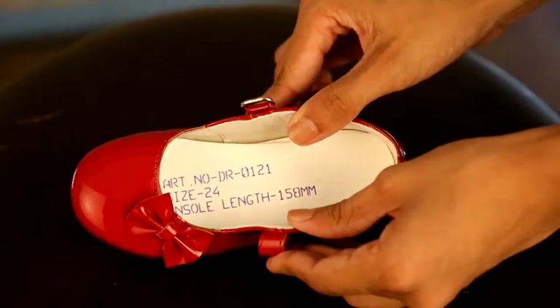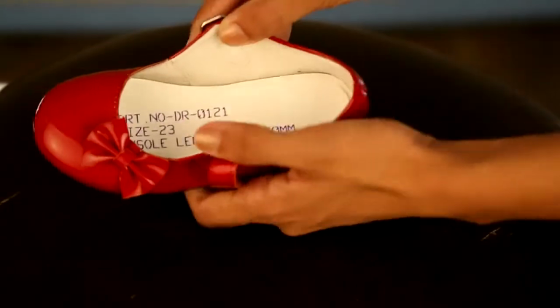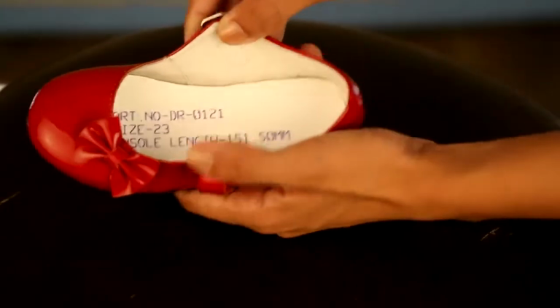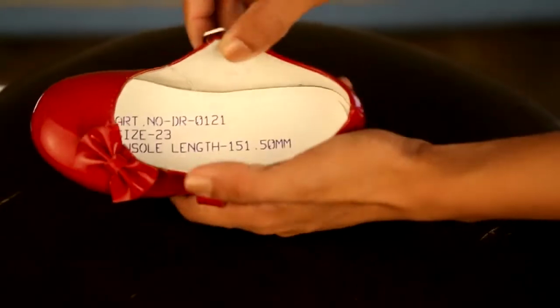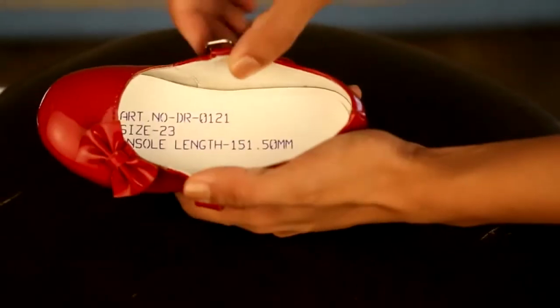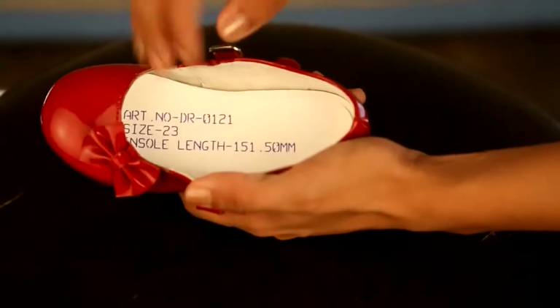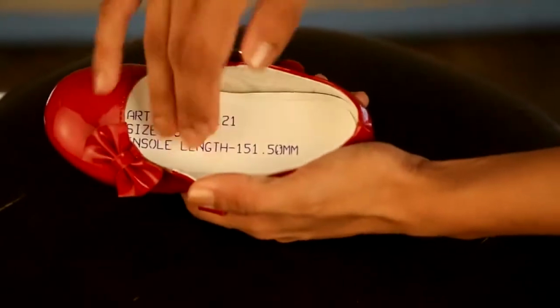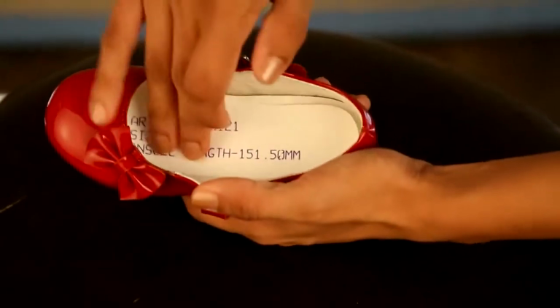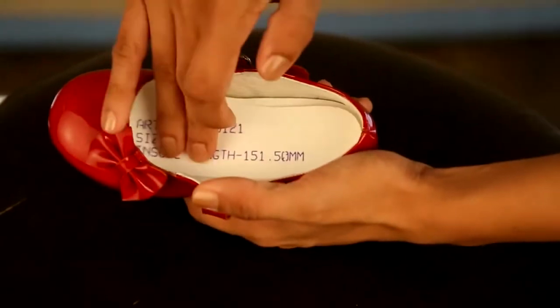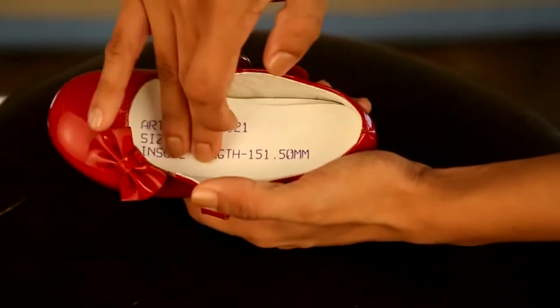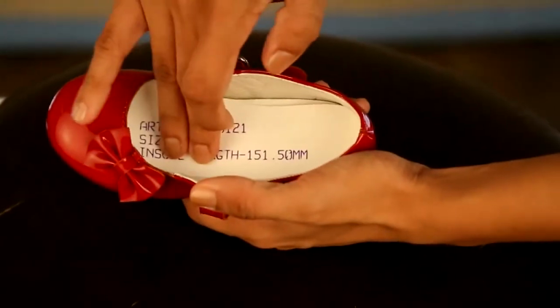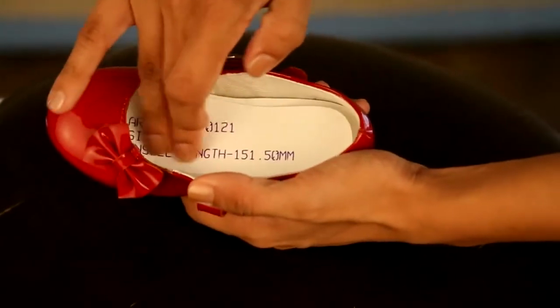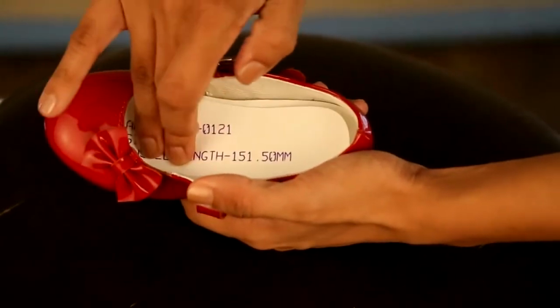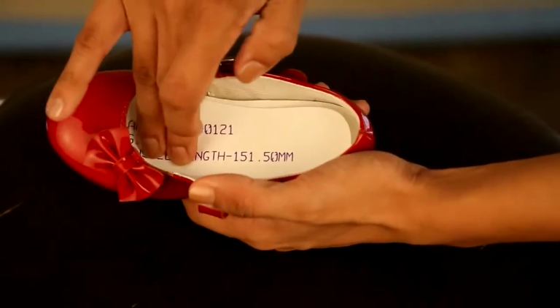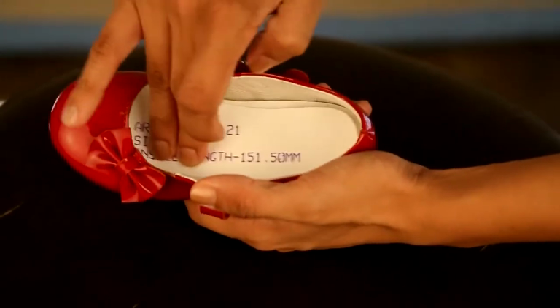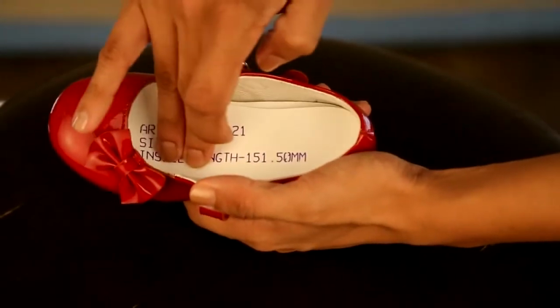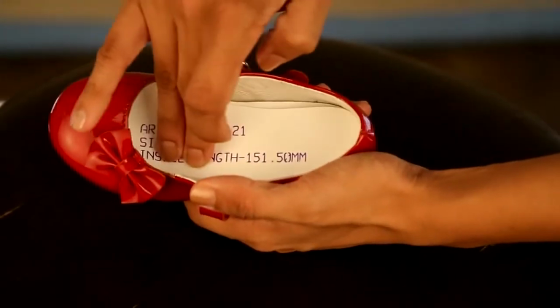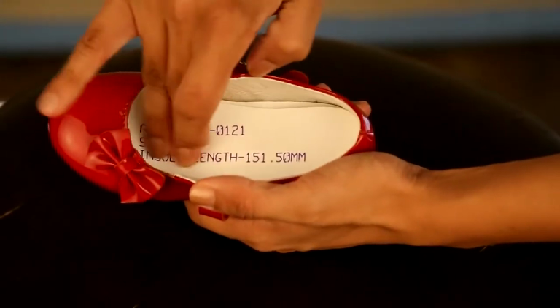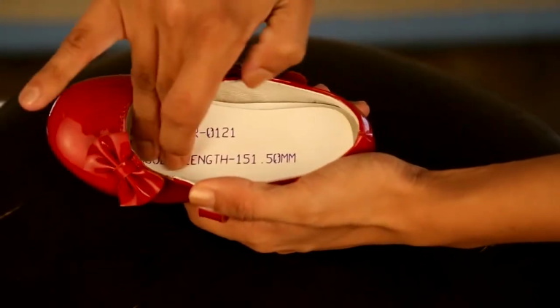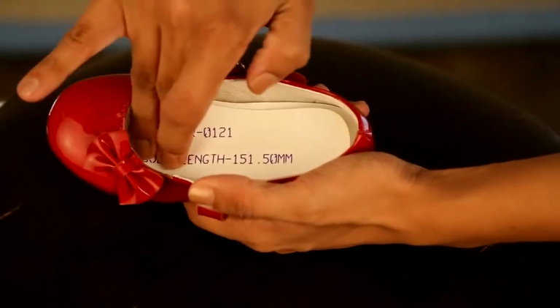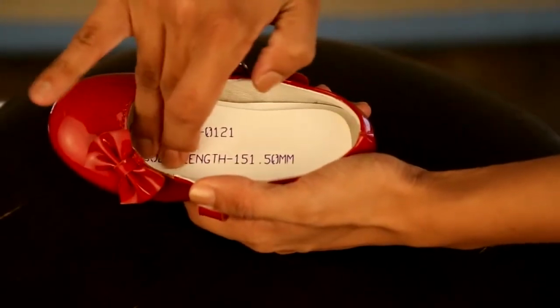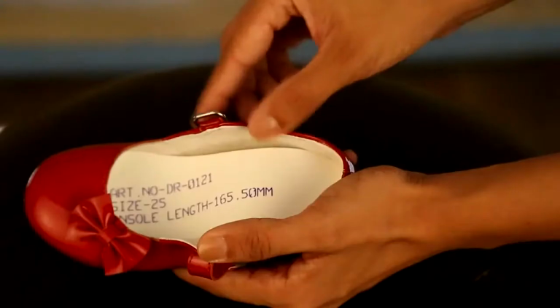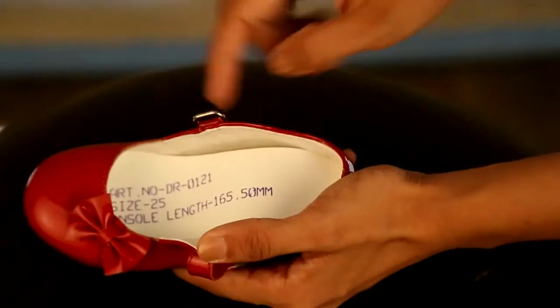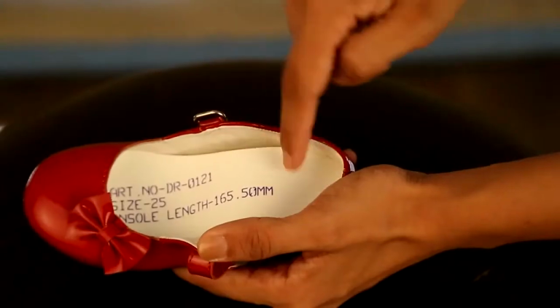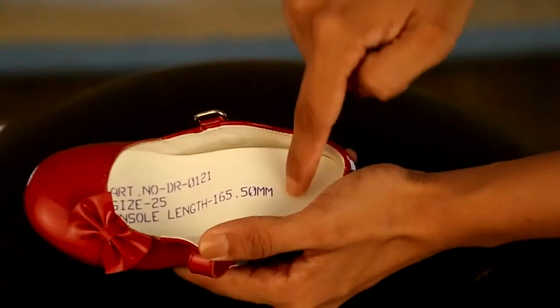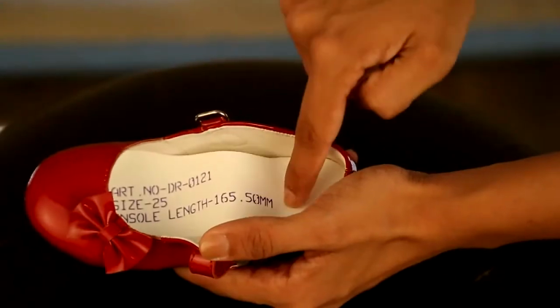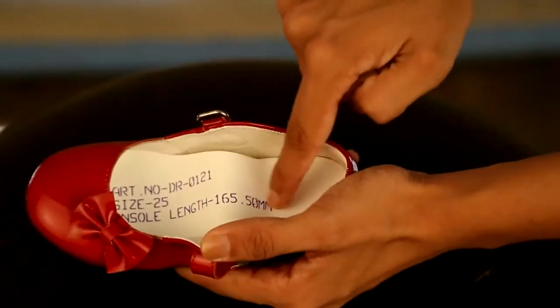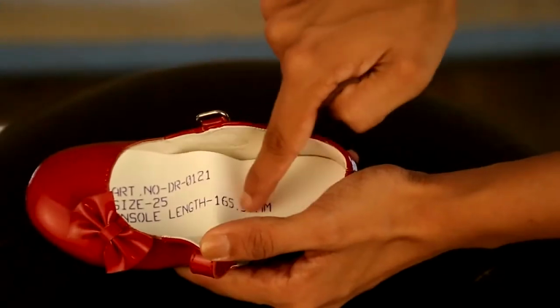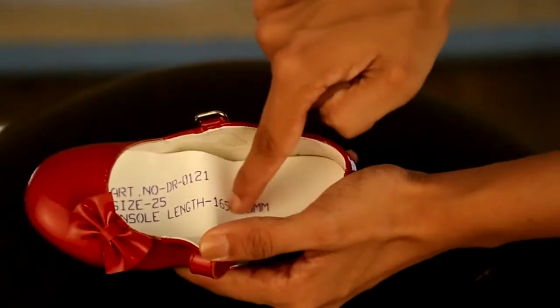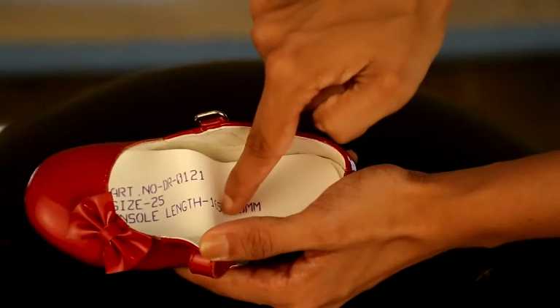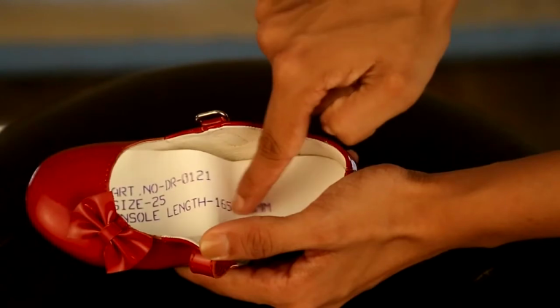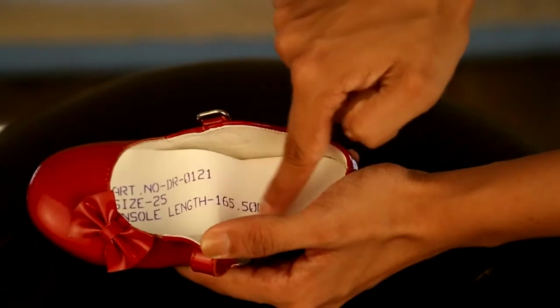If it moves back and forth in the shoe, the shoe is too long. If it bends, the shoe is too short.